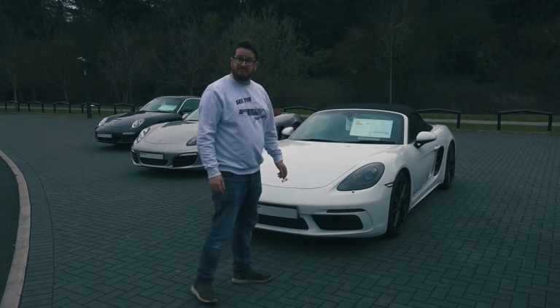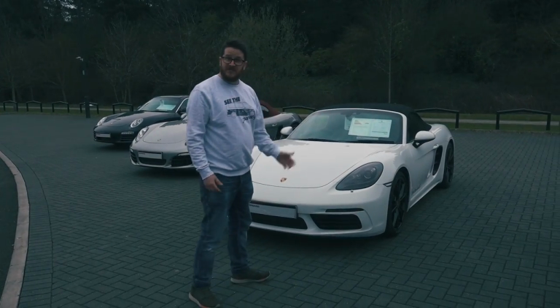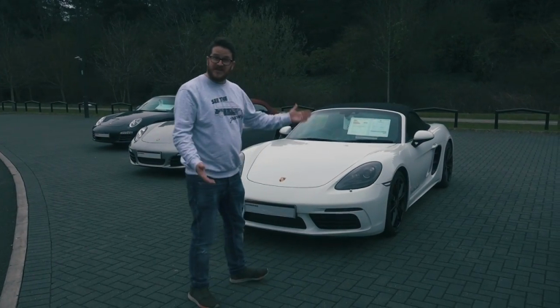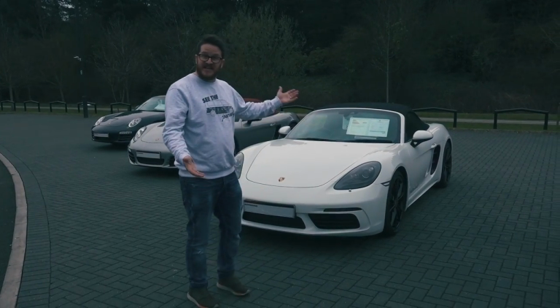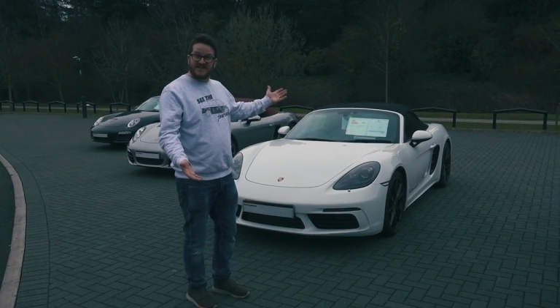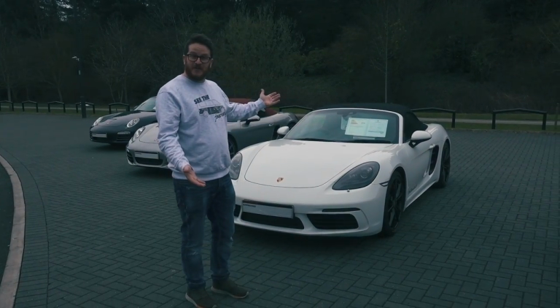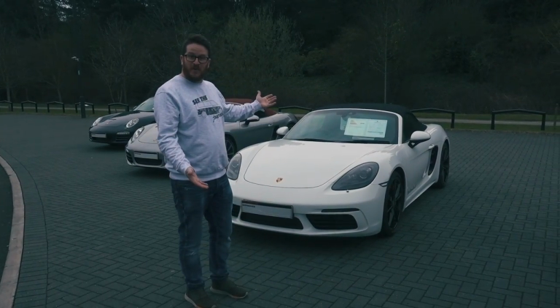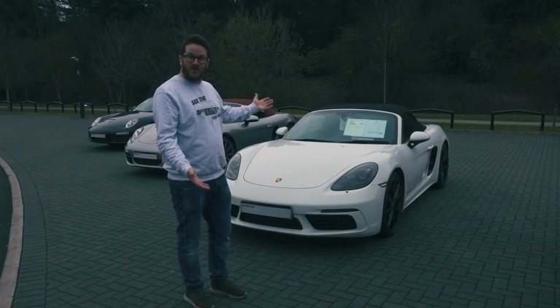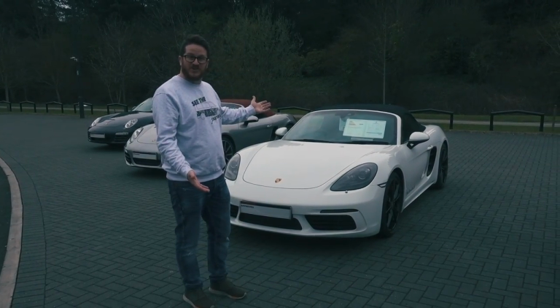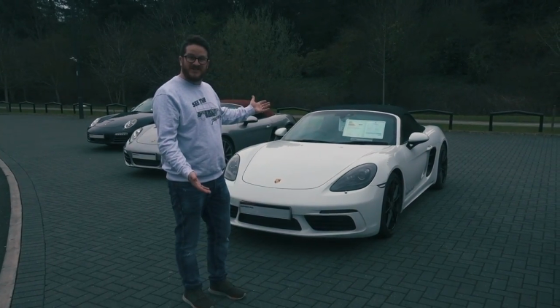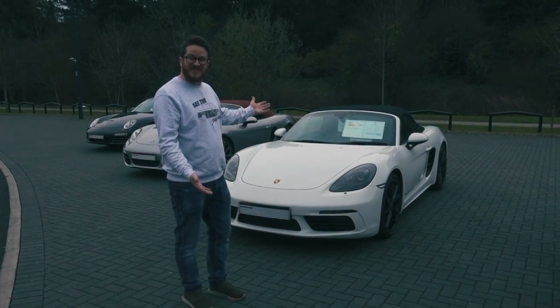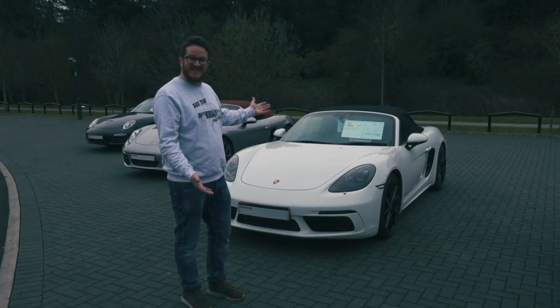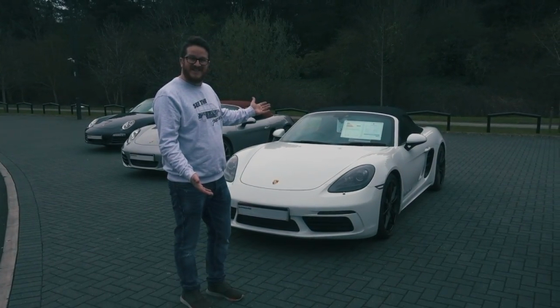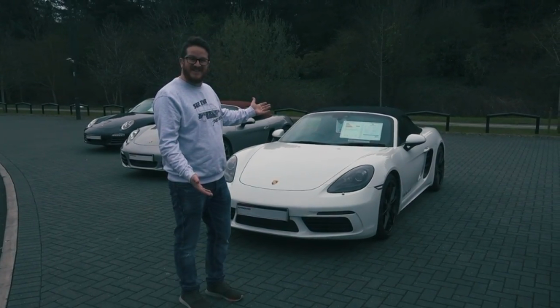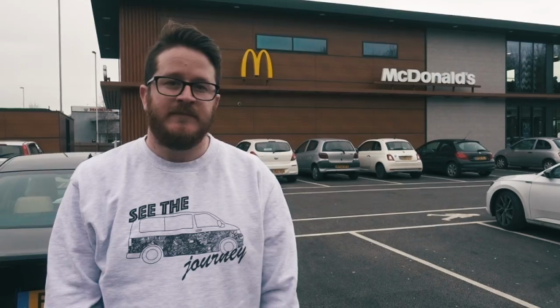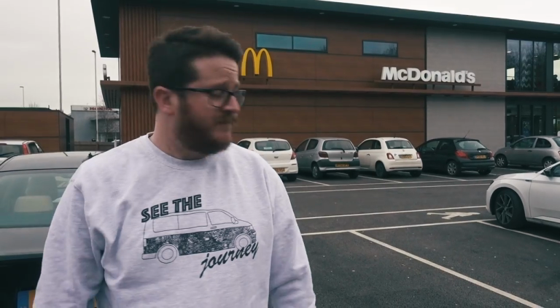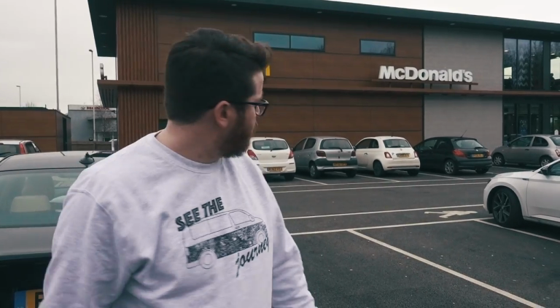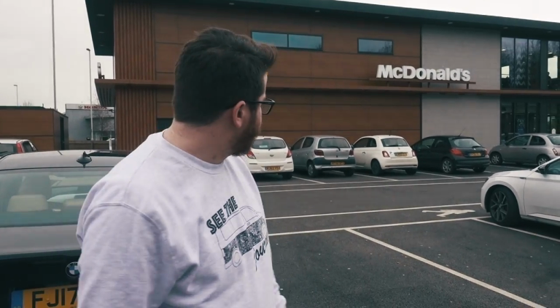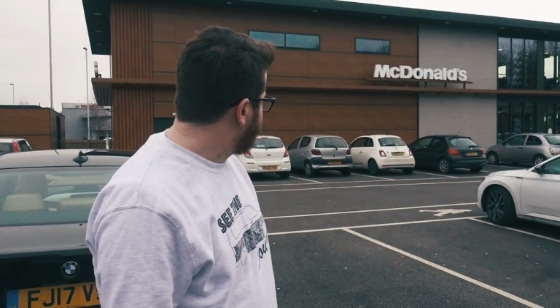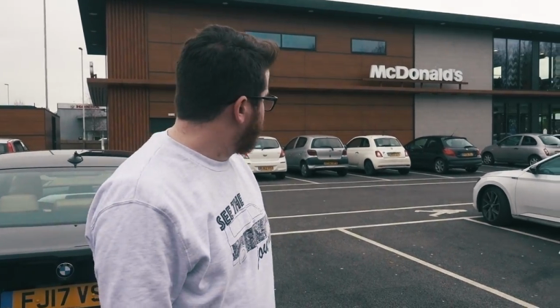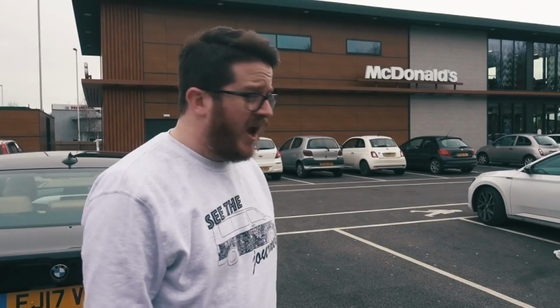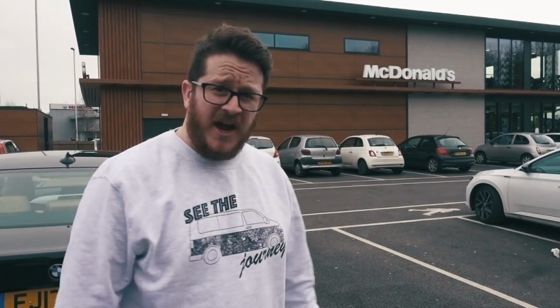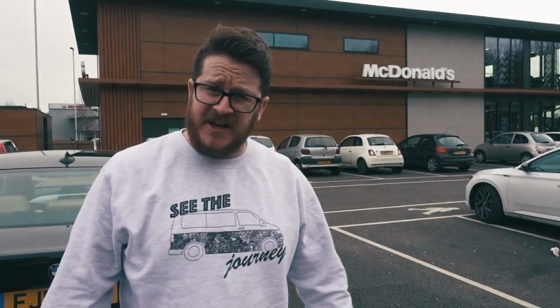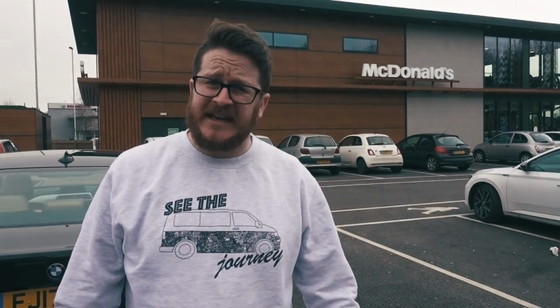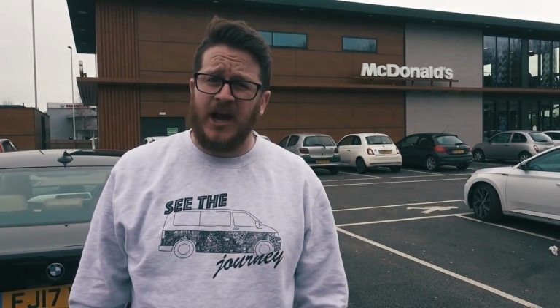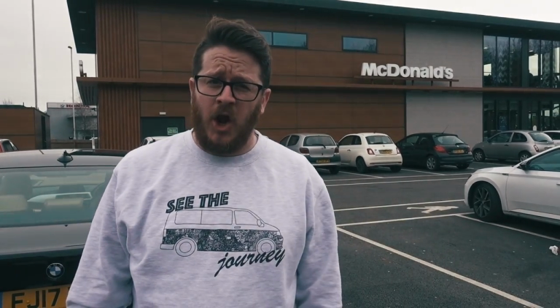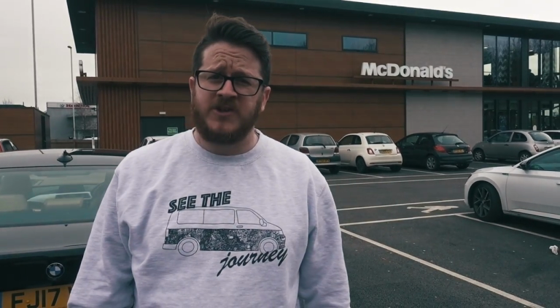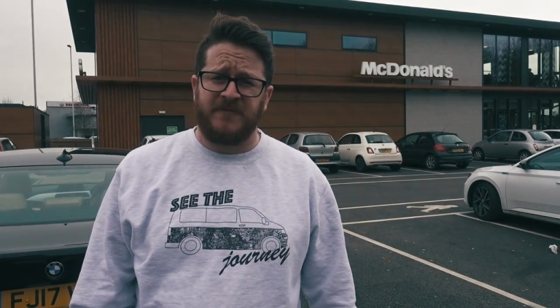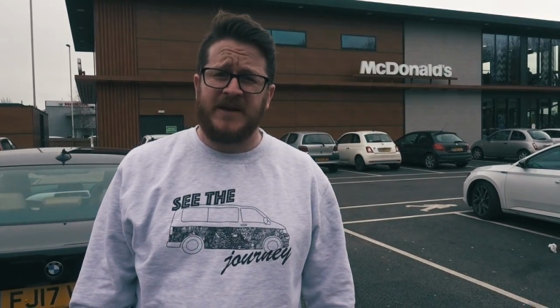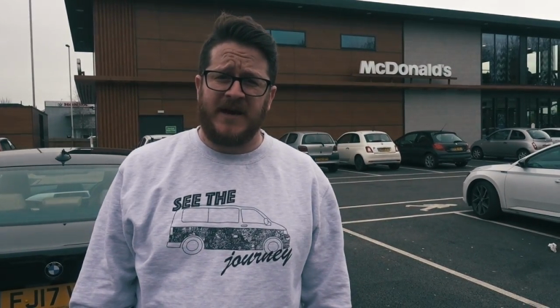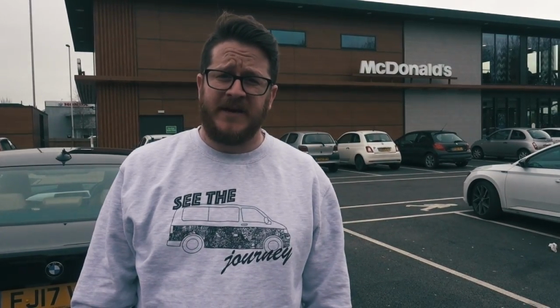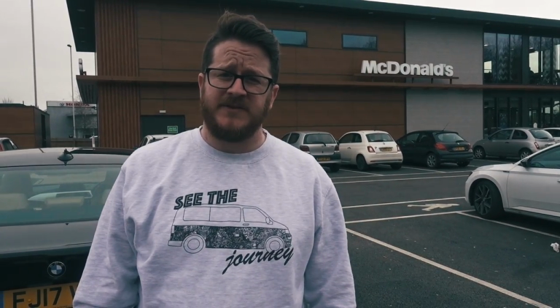You could get yourself a Porsche! You can get a lot of Big Mac meals!